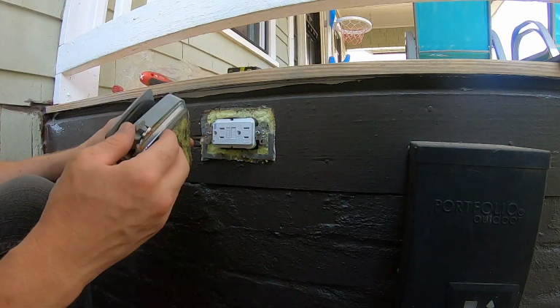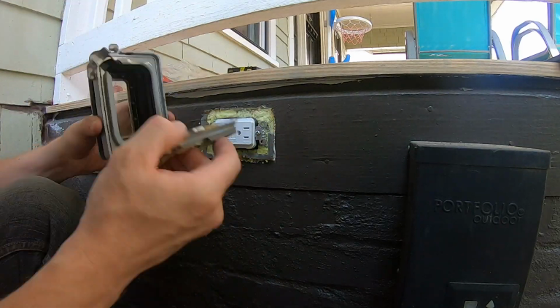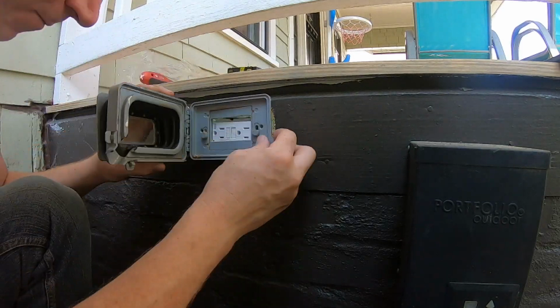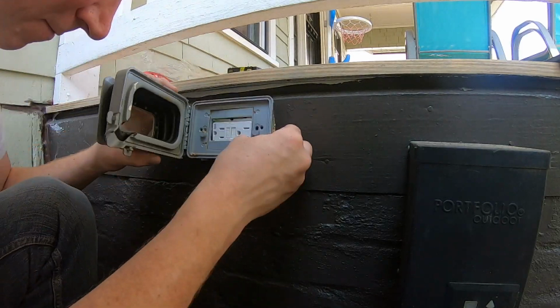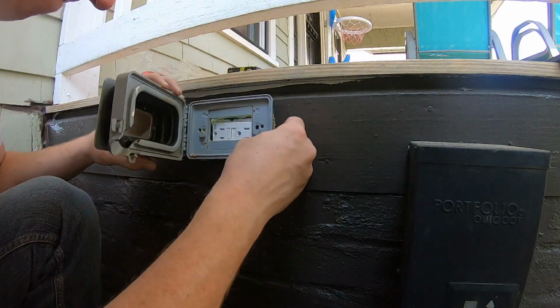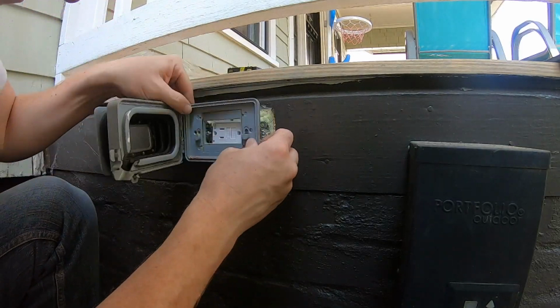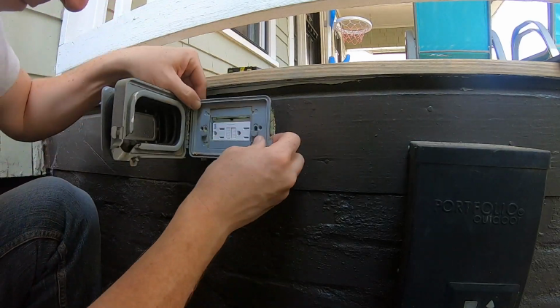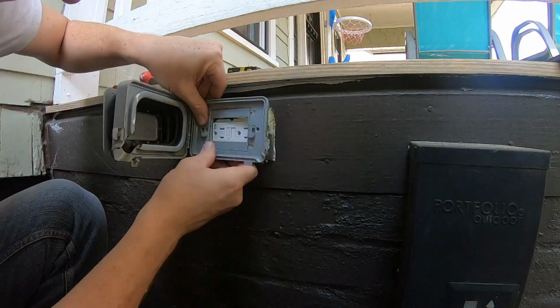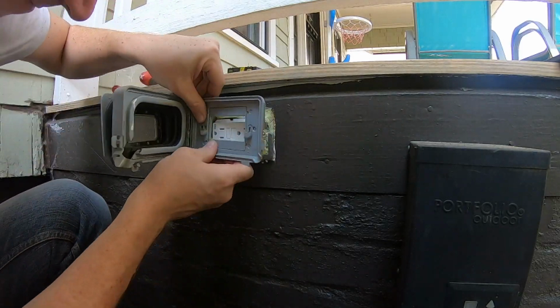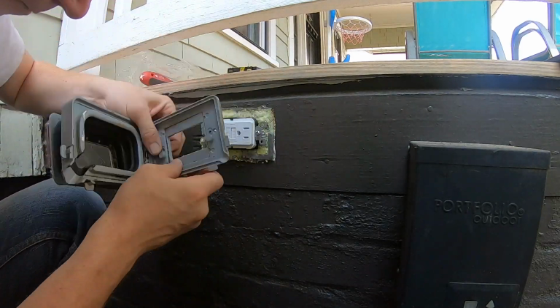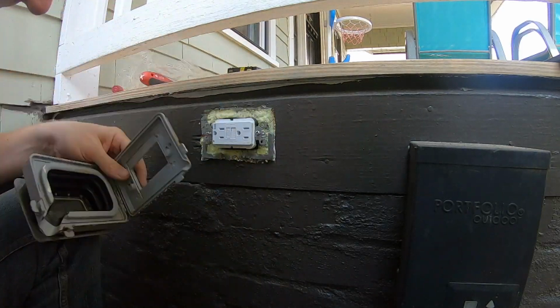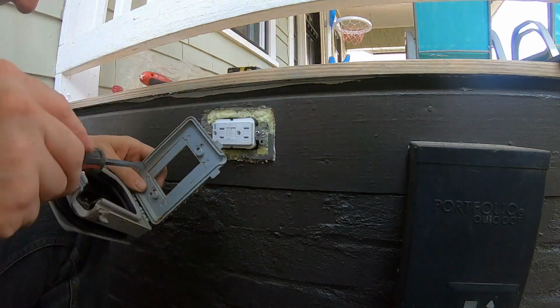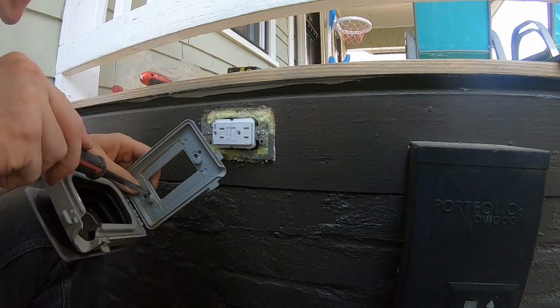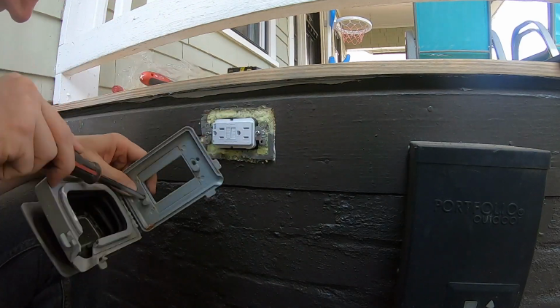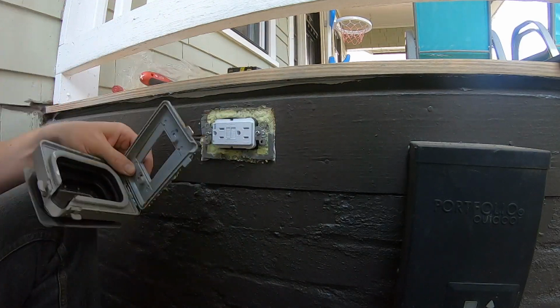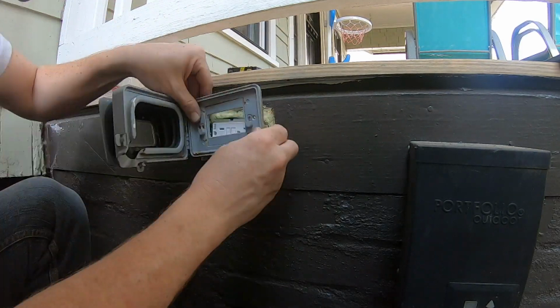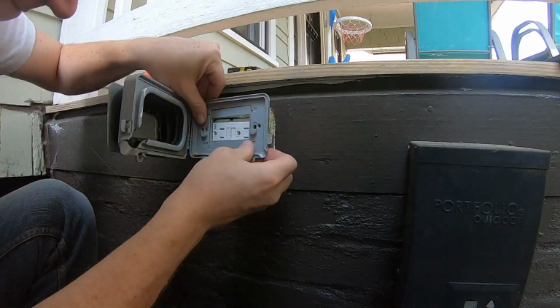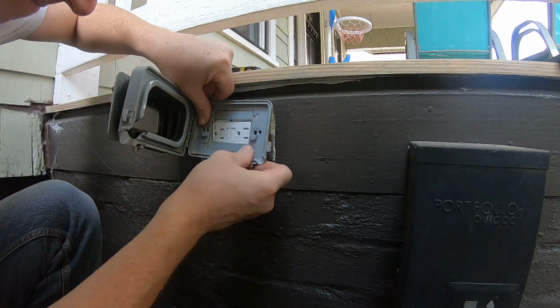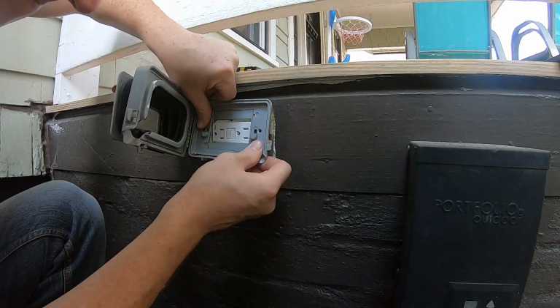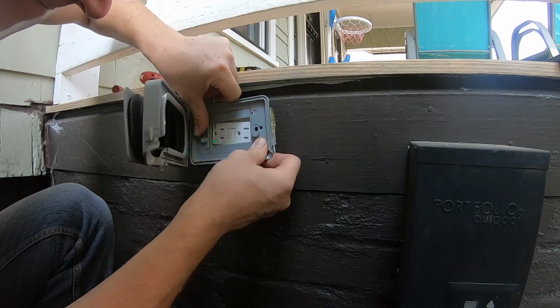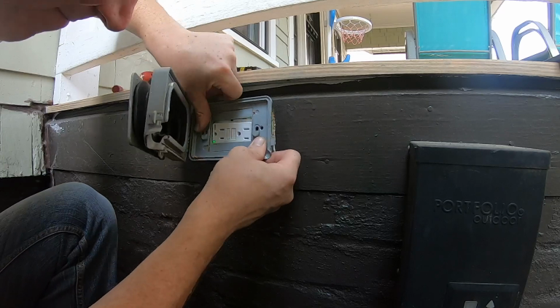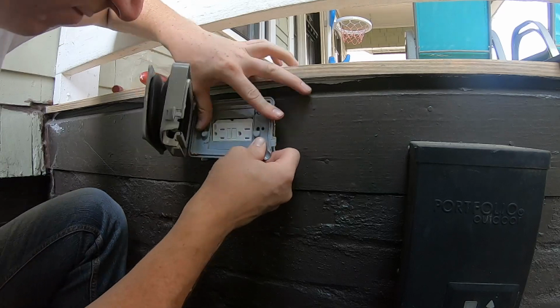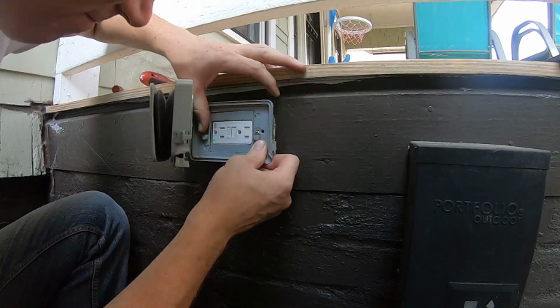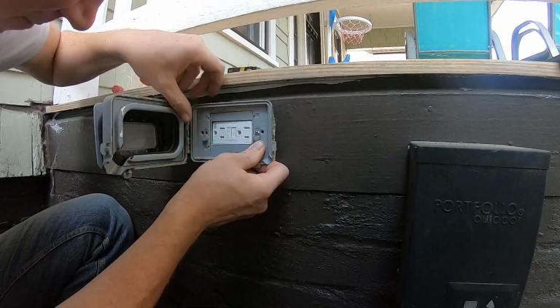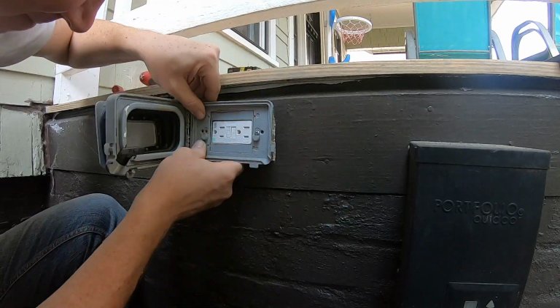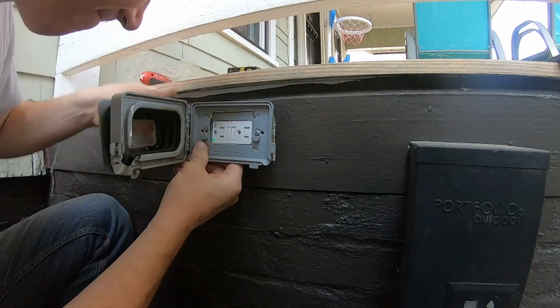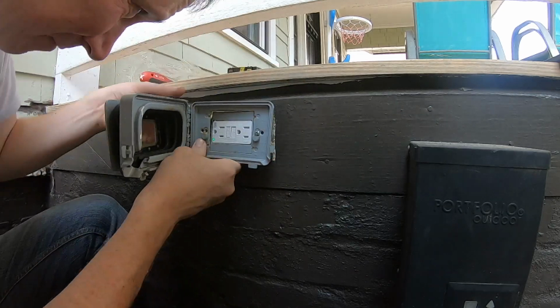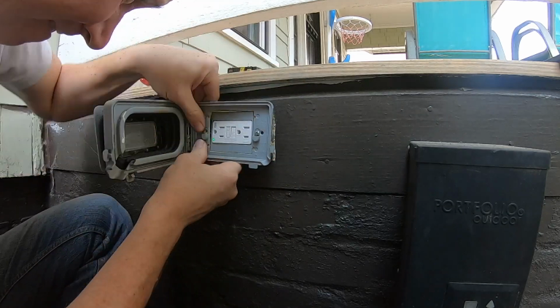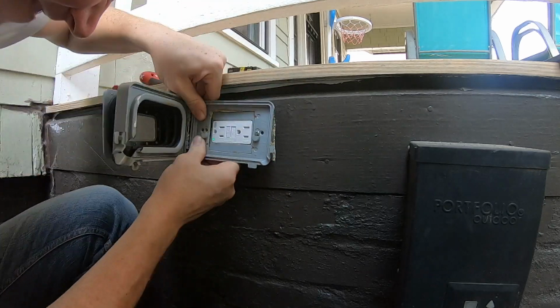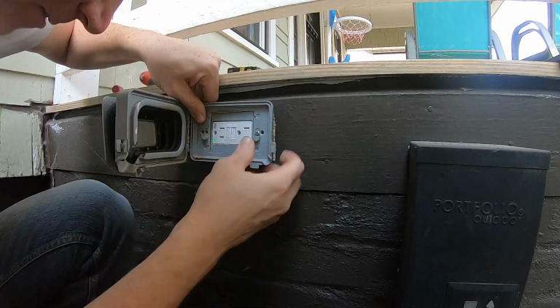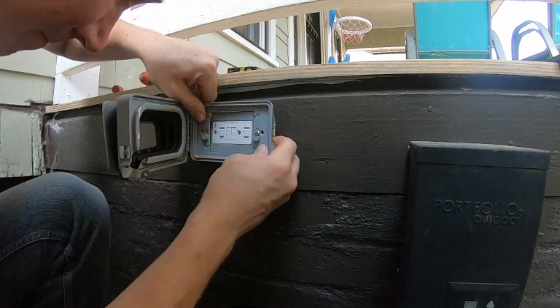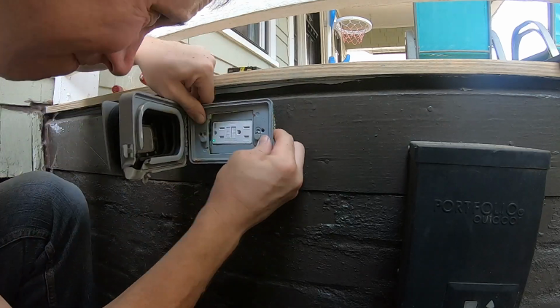Finally, it's time to put the enclosure back on. After which, it's time to enjoy your favorite beverage of choice.